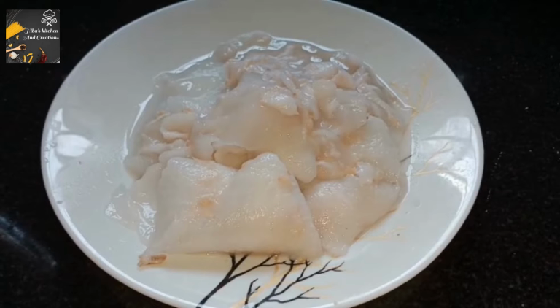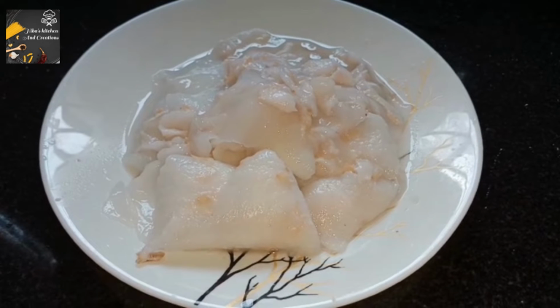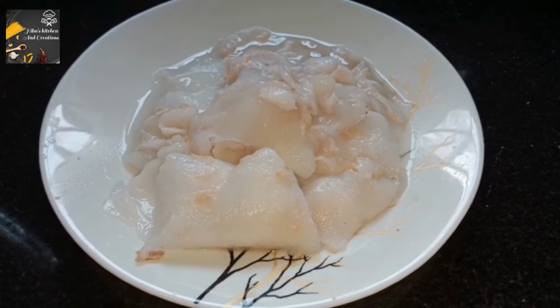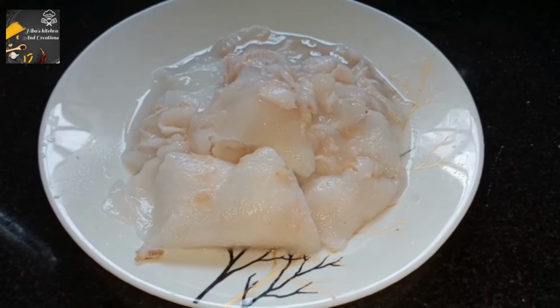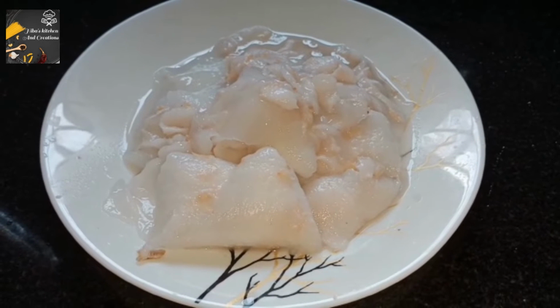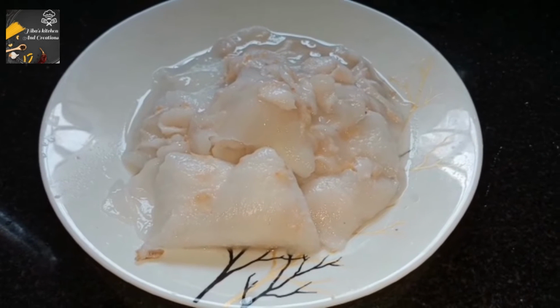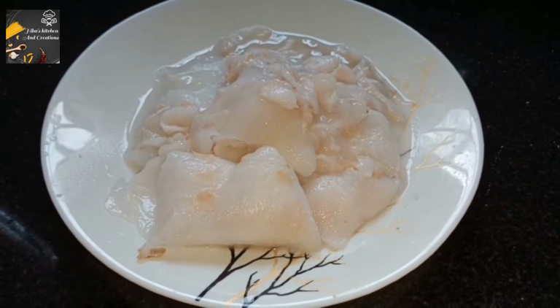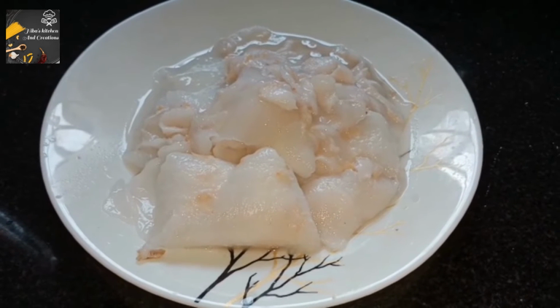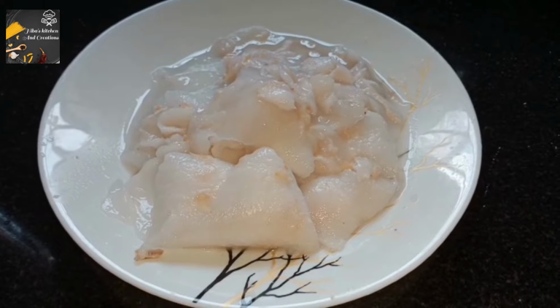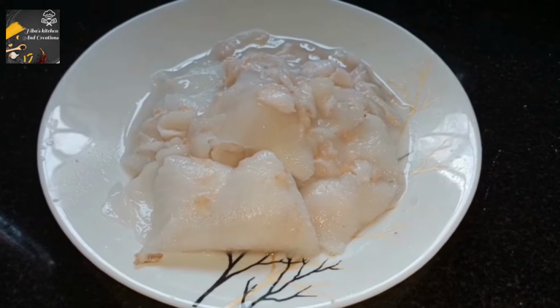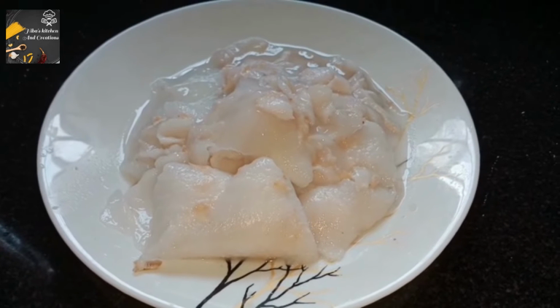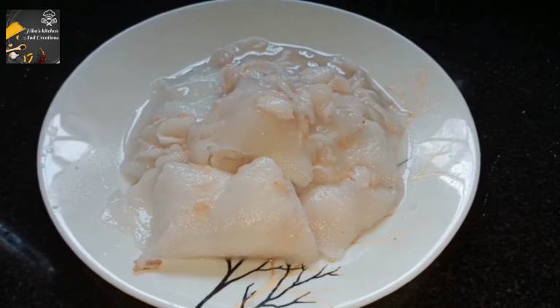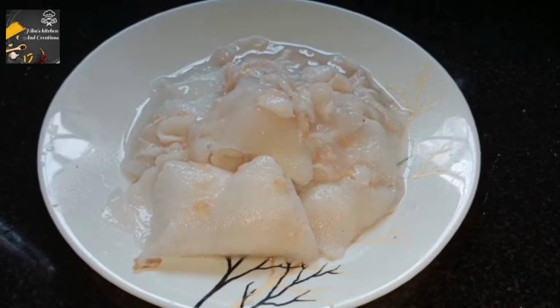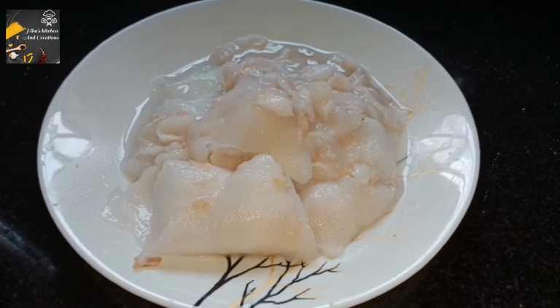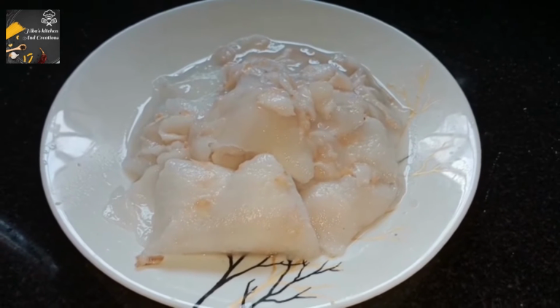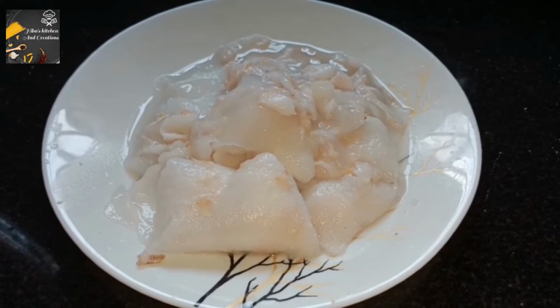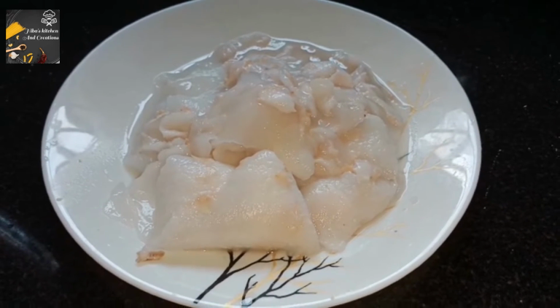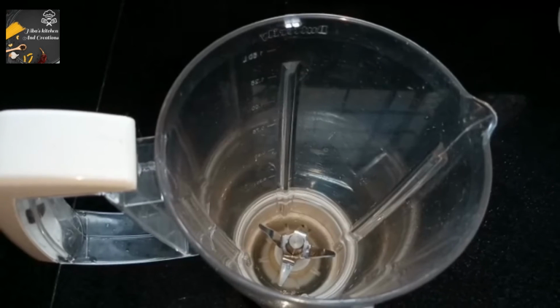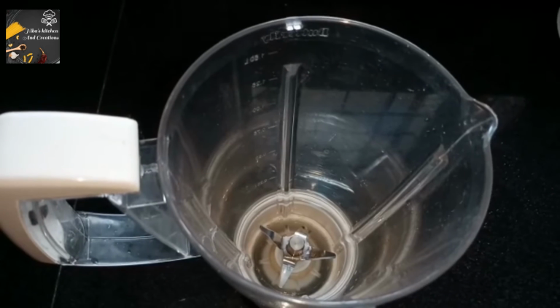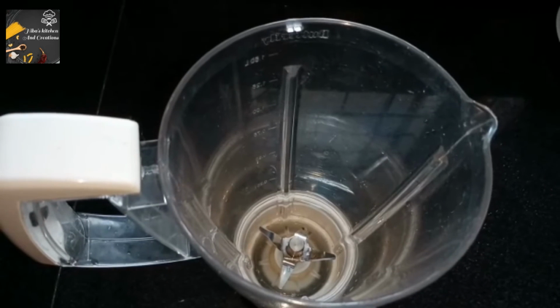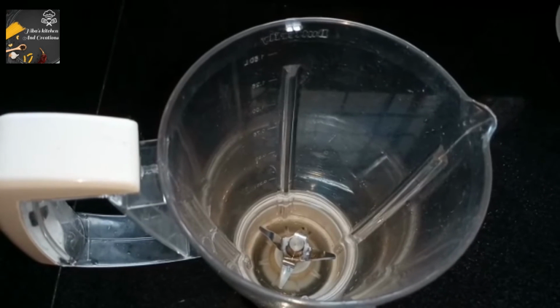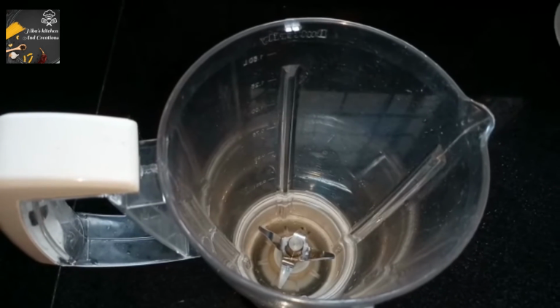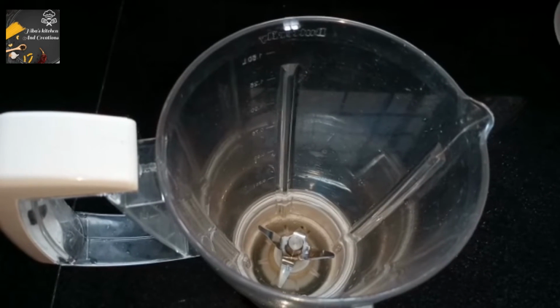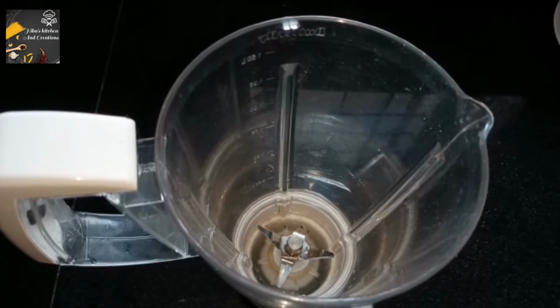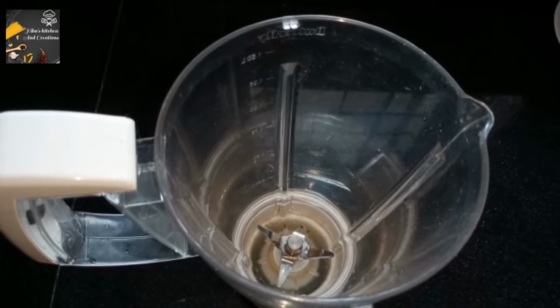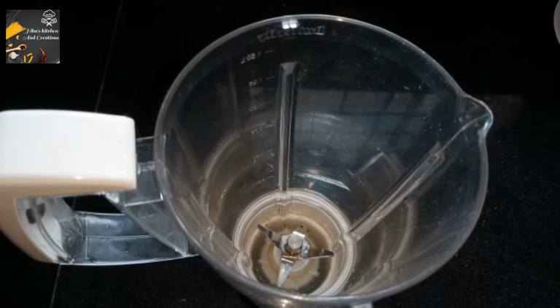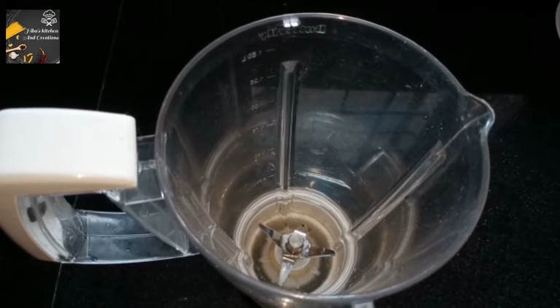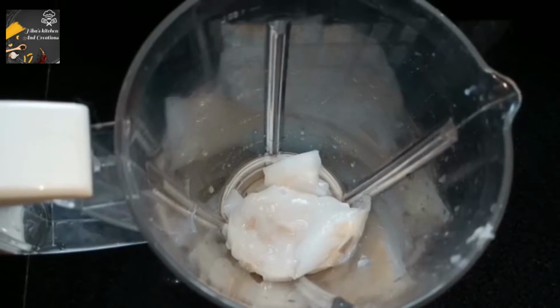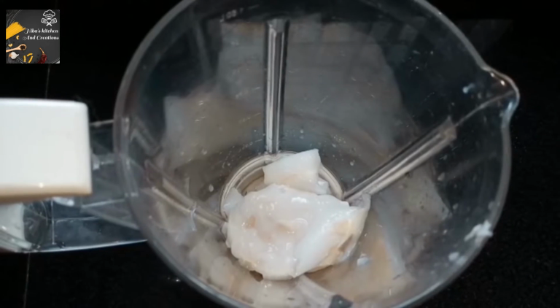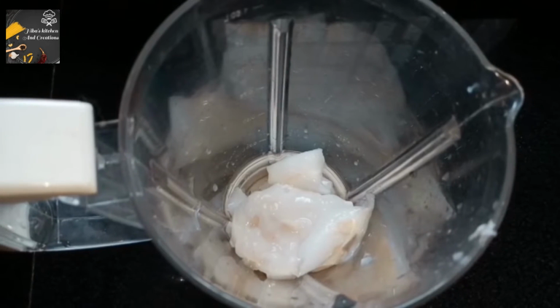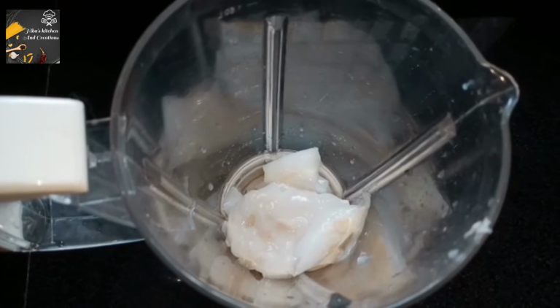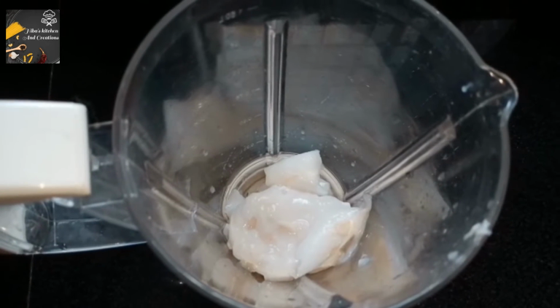I will put a spoon in a spoon and put it in a spoon. Let's mix it in a jar.